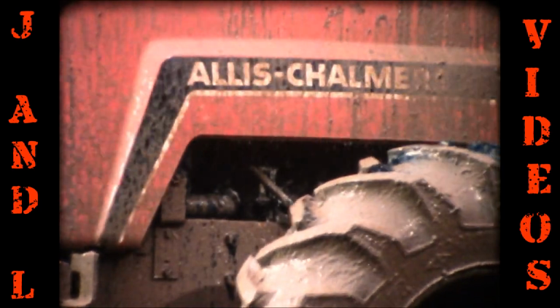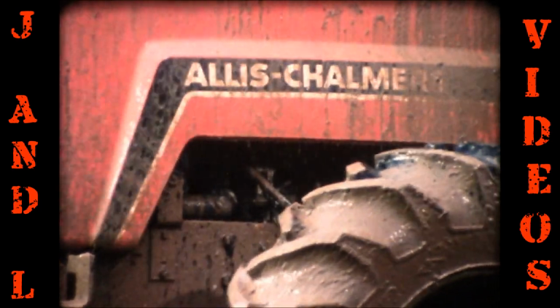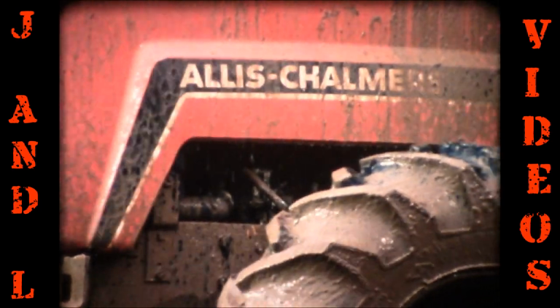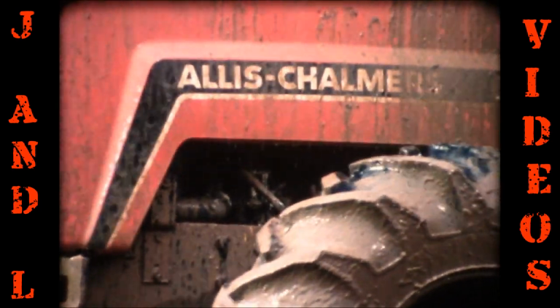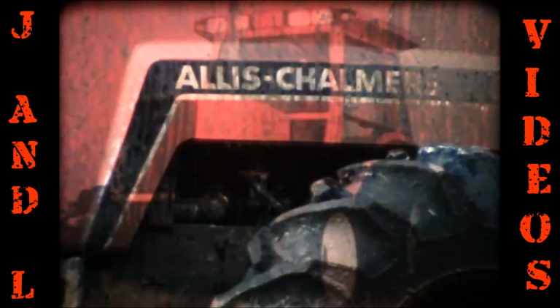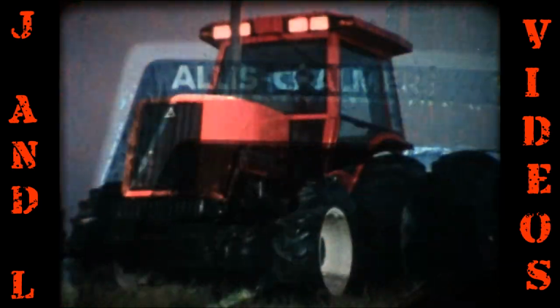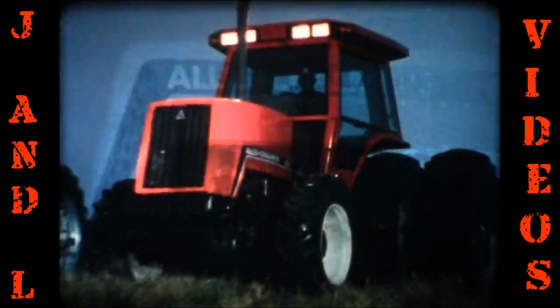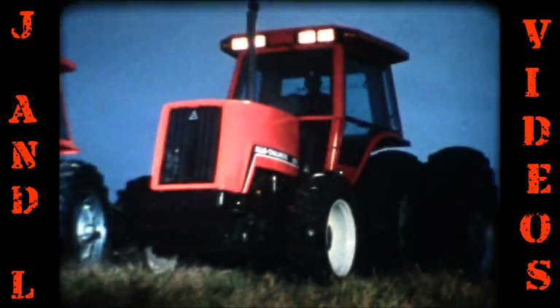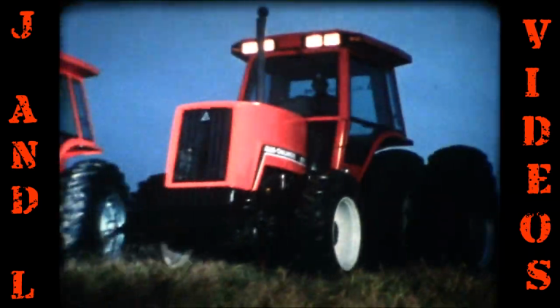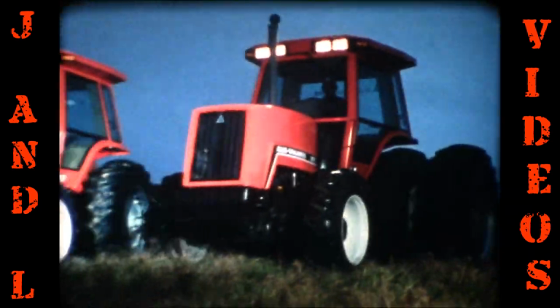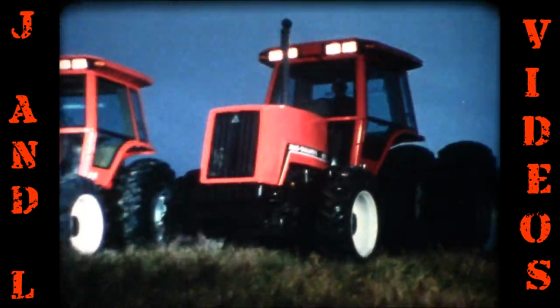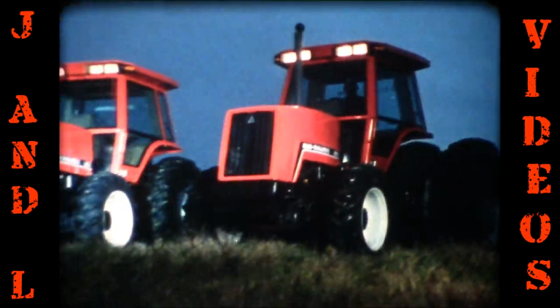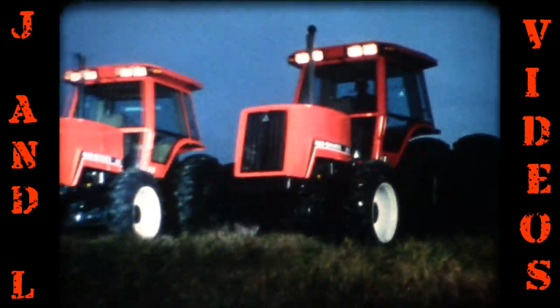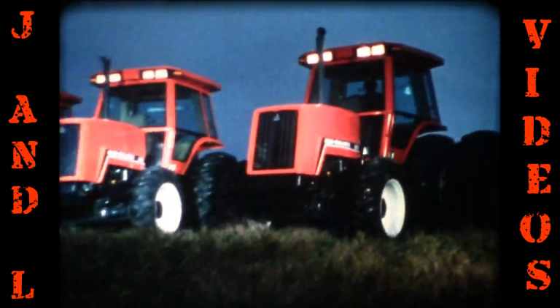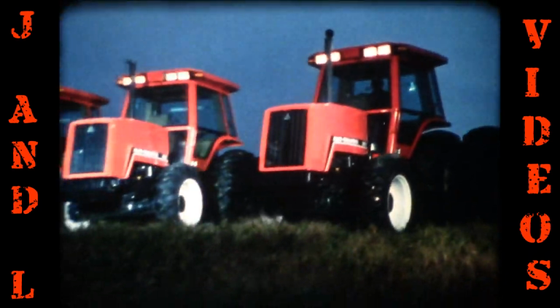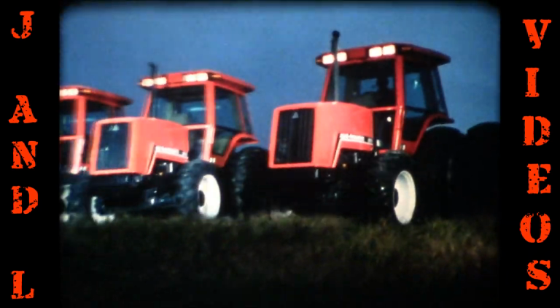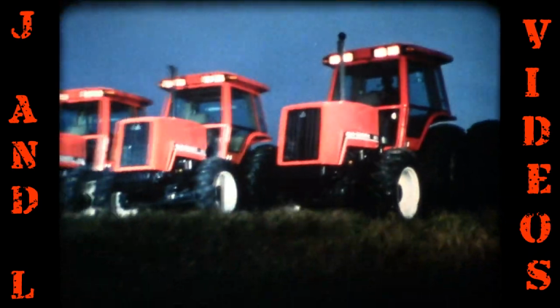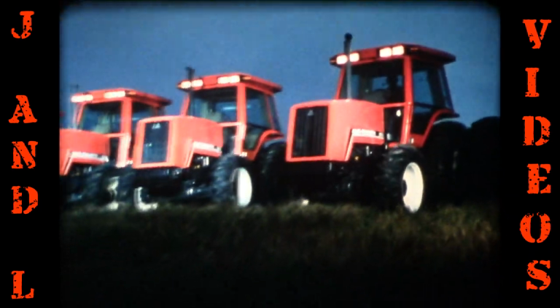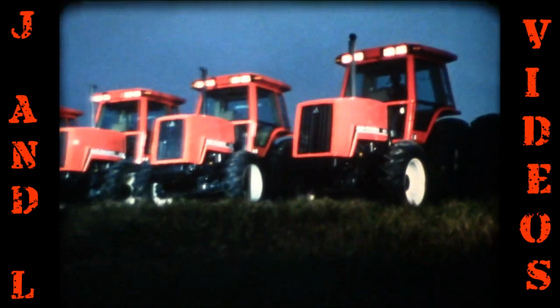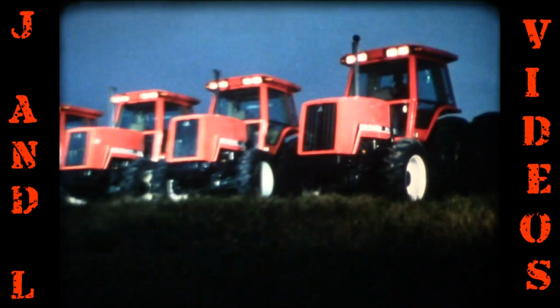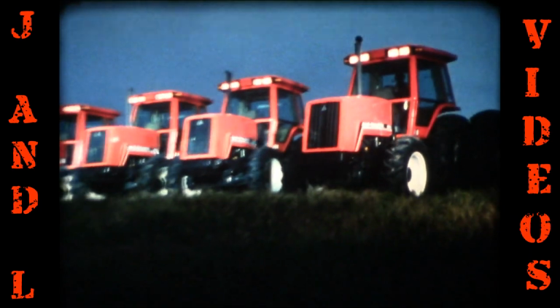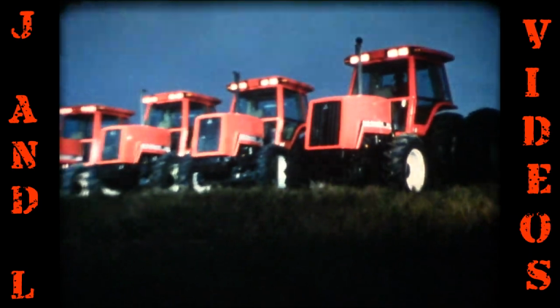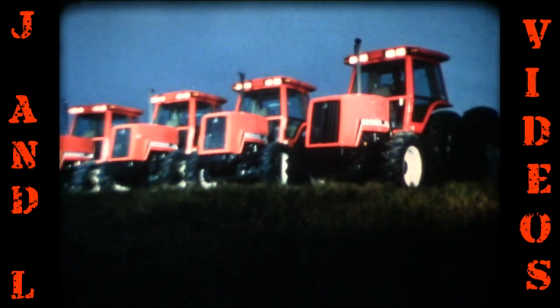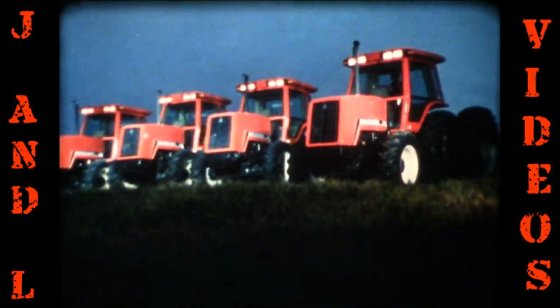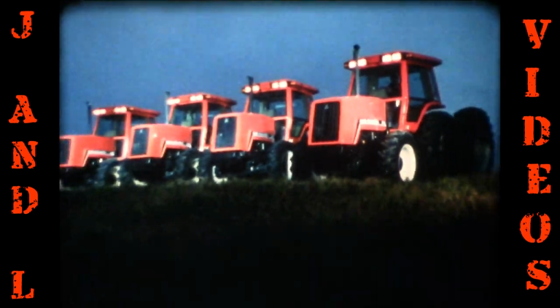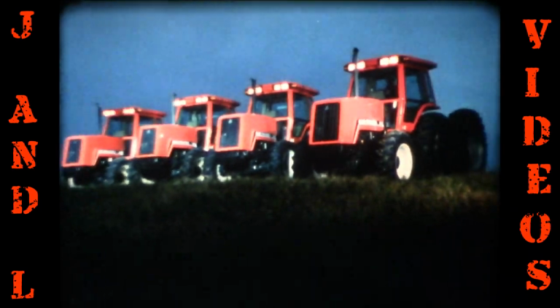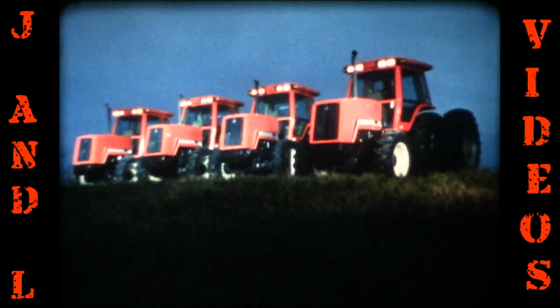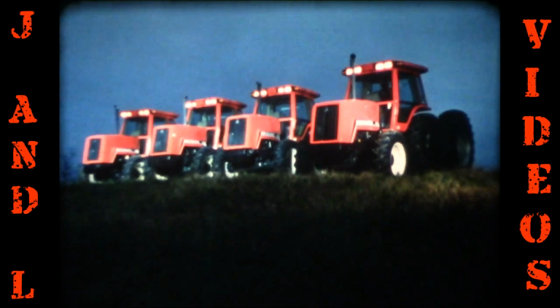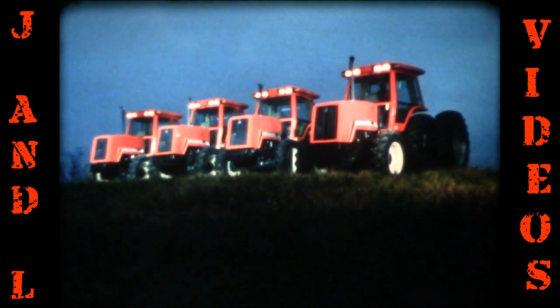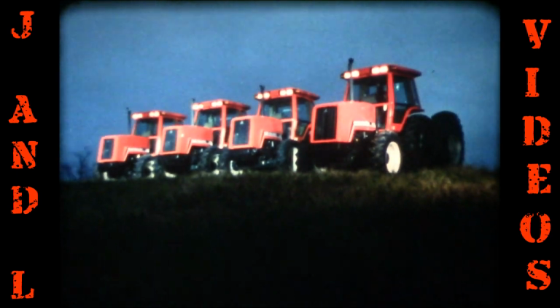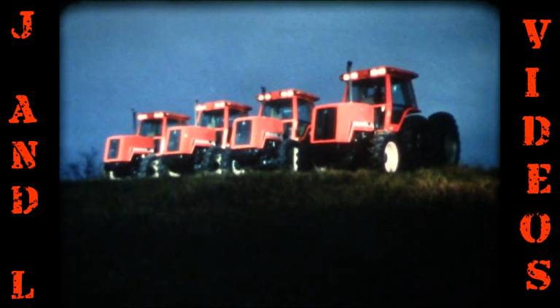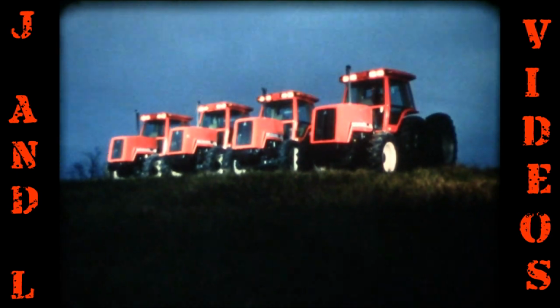The Allis-Chalmers 8000 series tractor — four models over 100 horsepower. See them at your dealer.